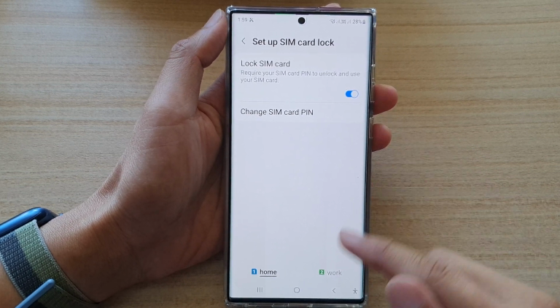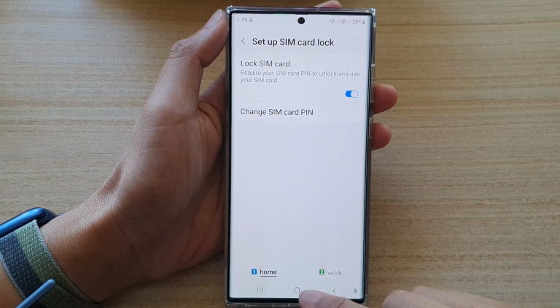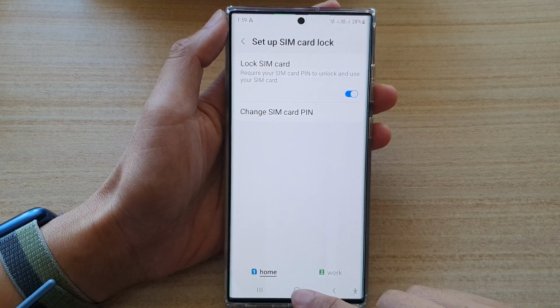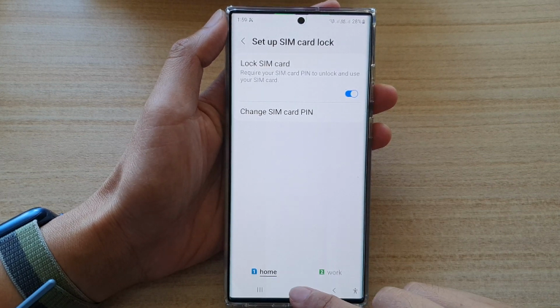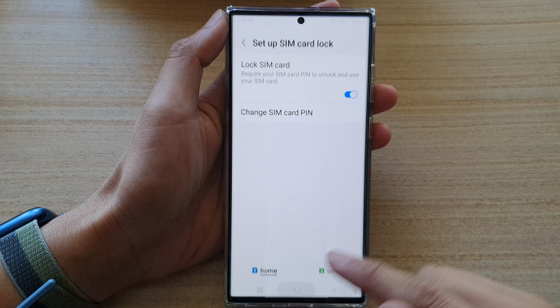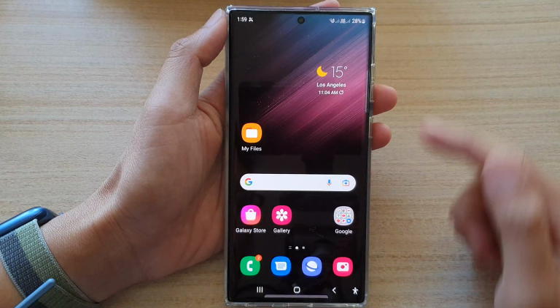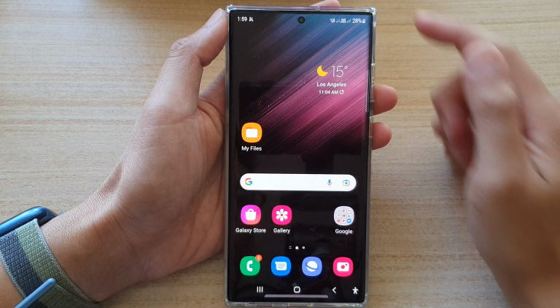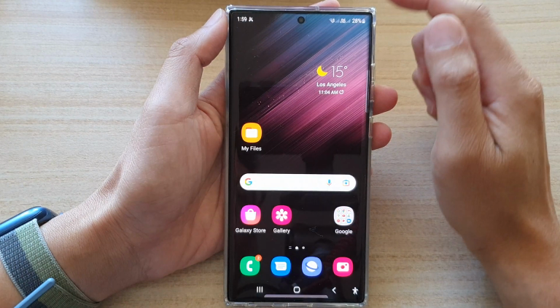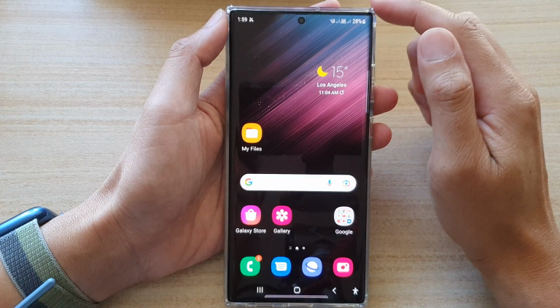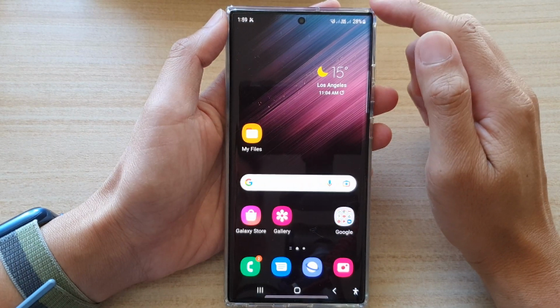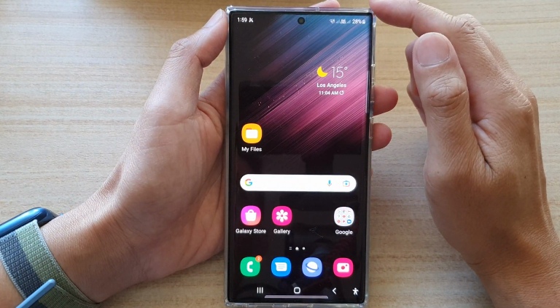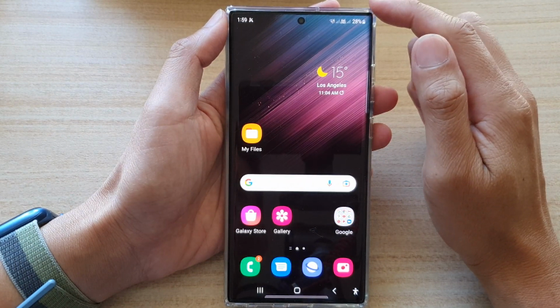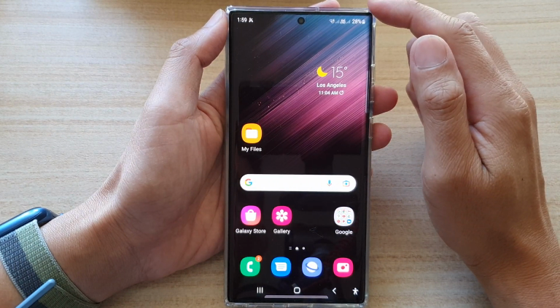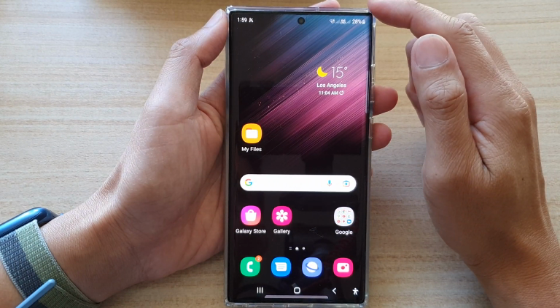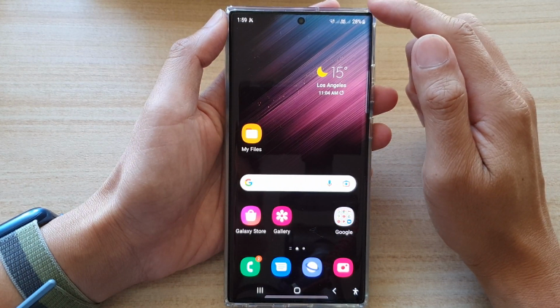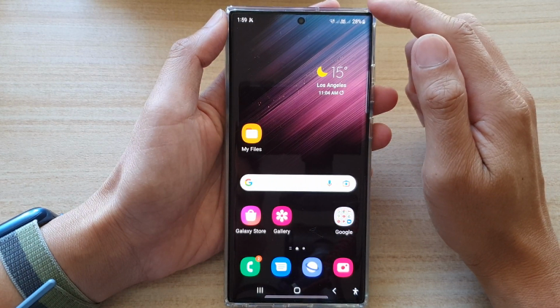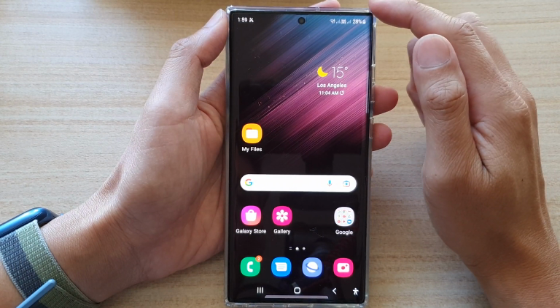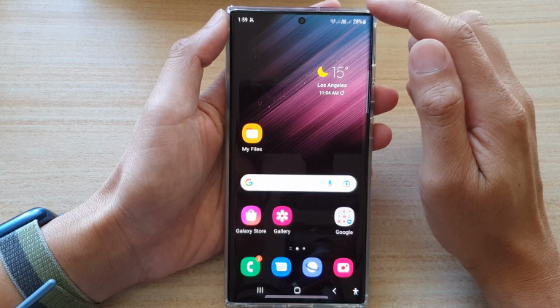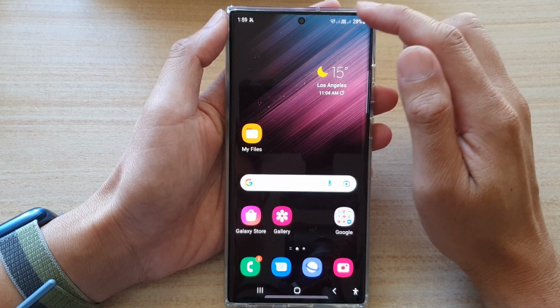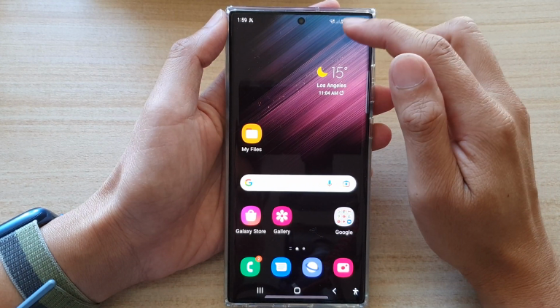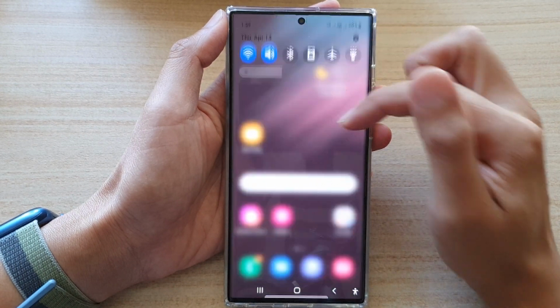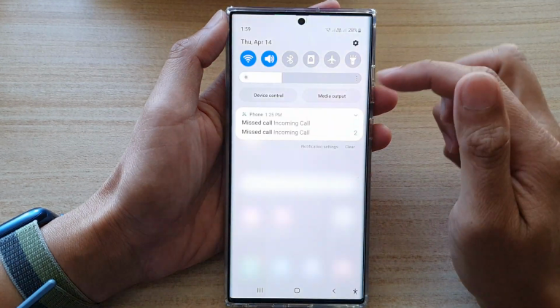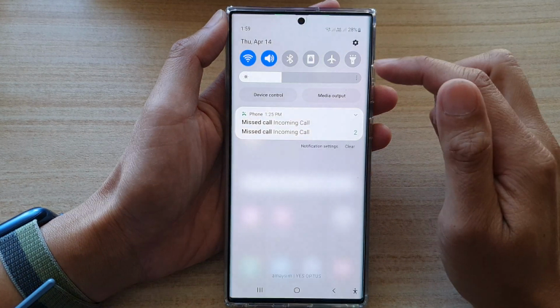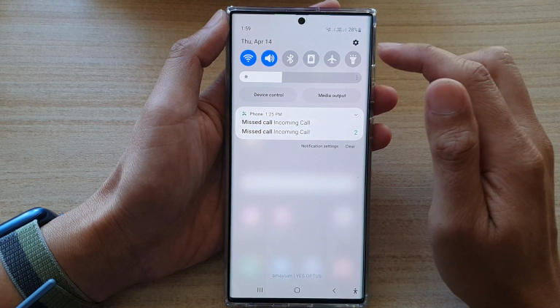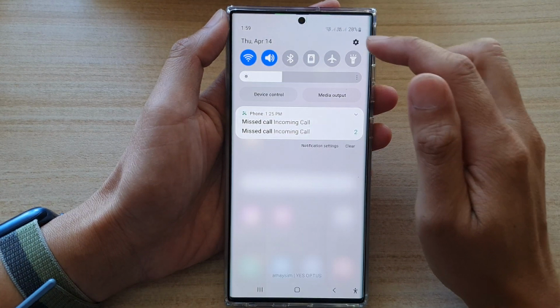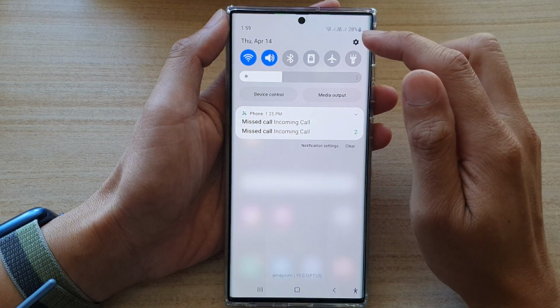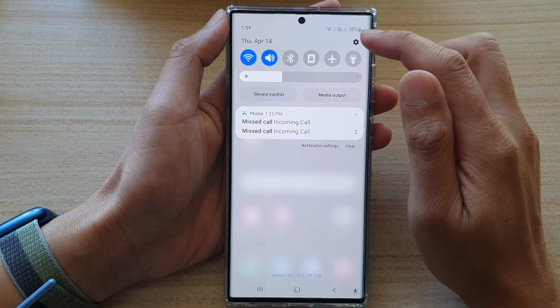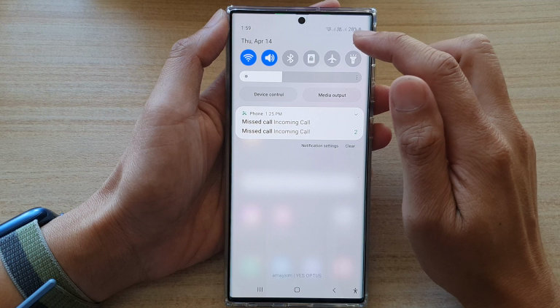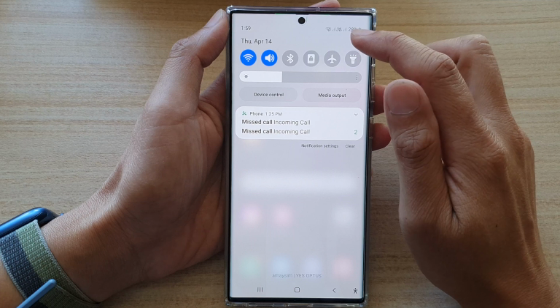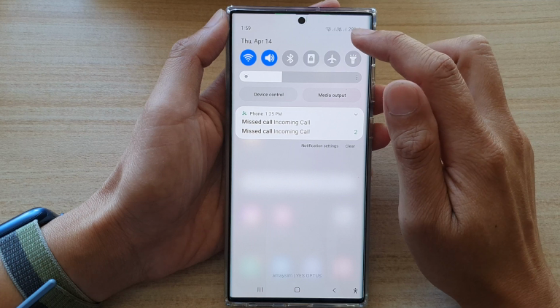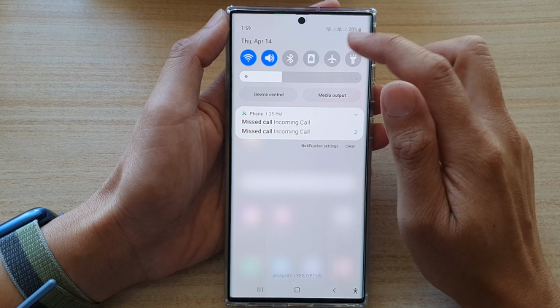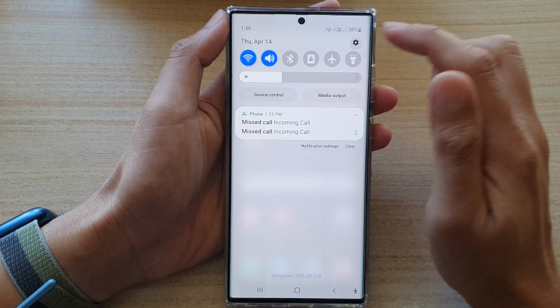First, tap on the home button to go back to the home screen. Then, swipe down at the top and tap on the settings icon.